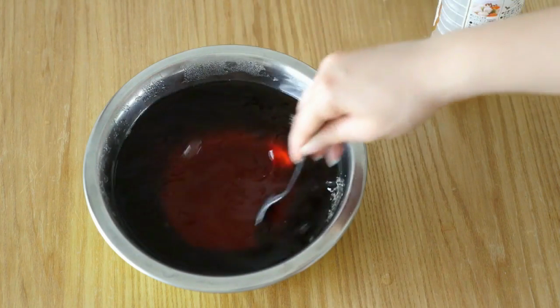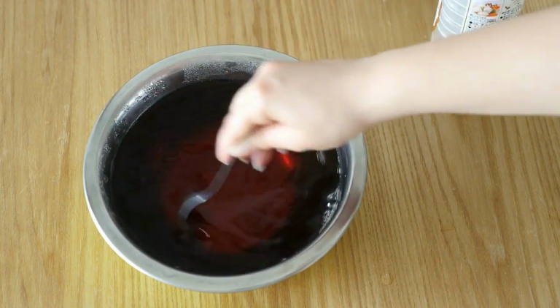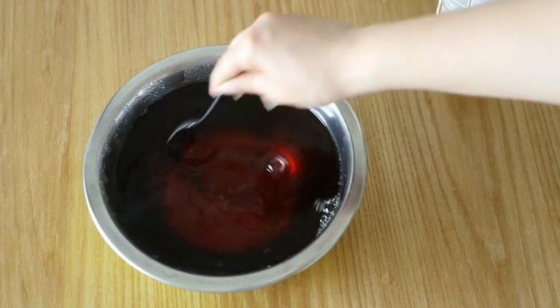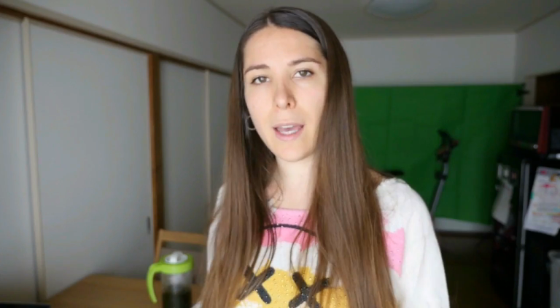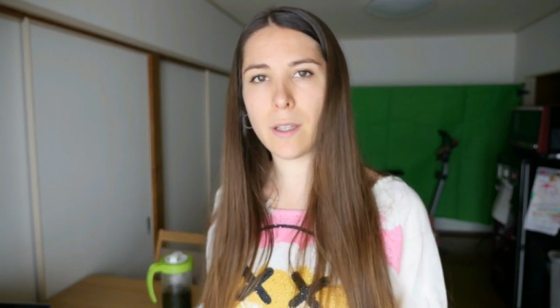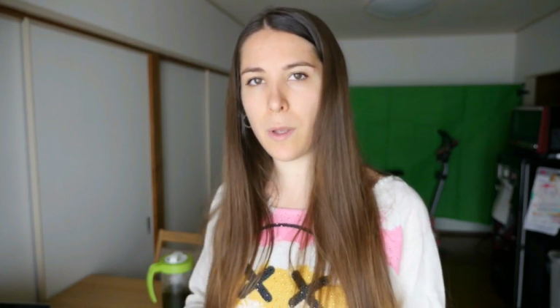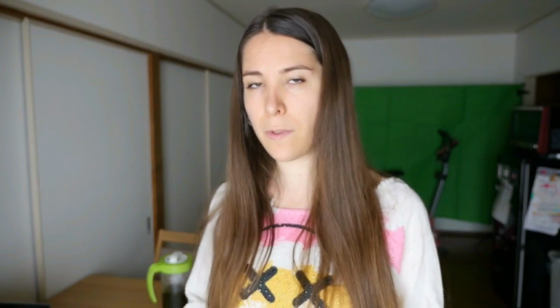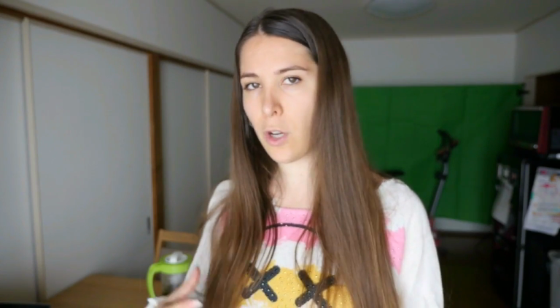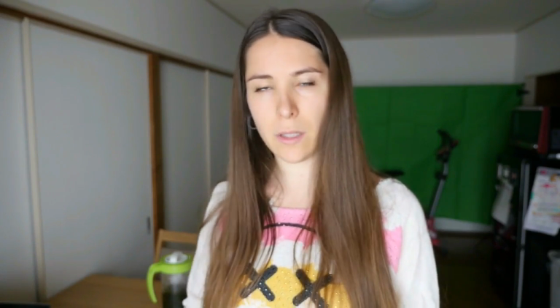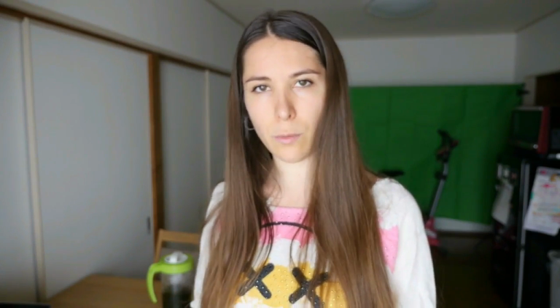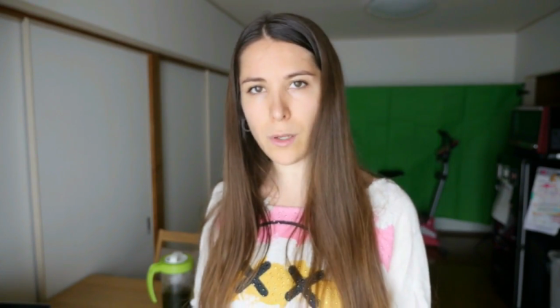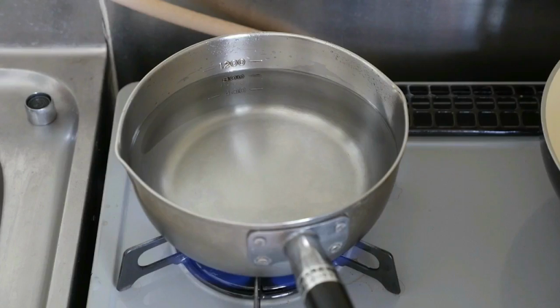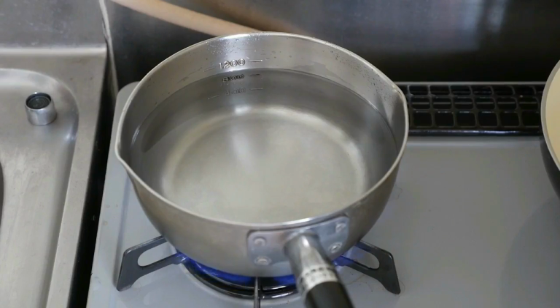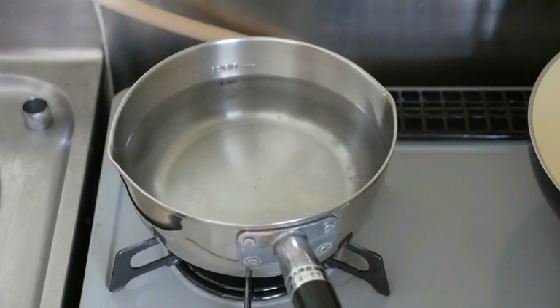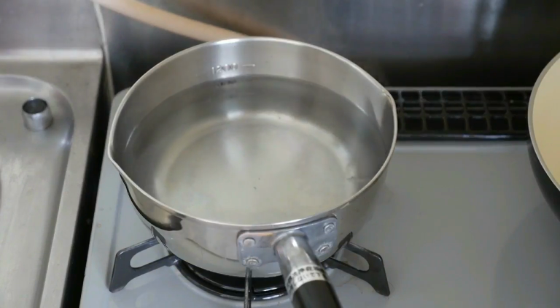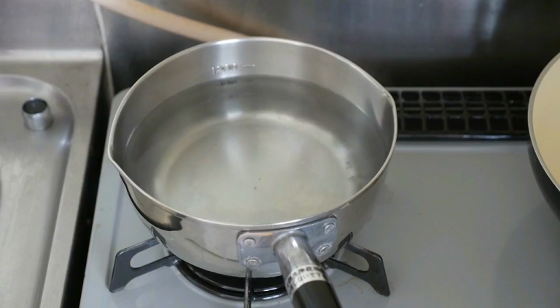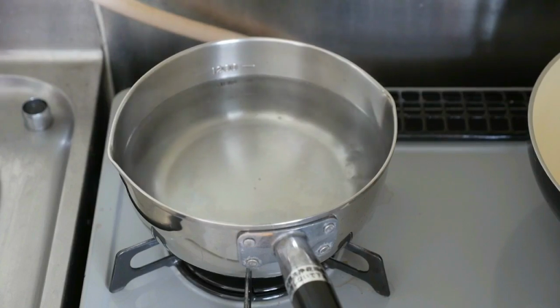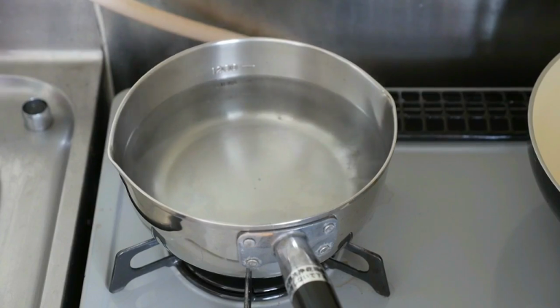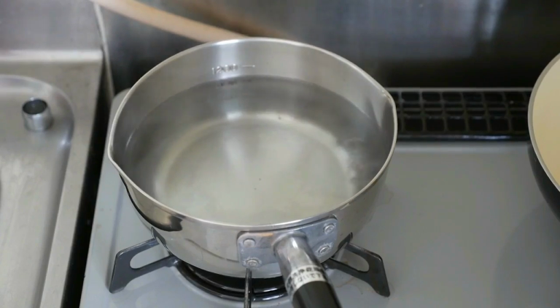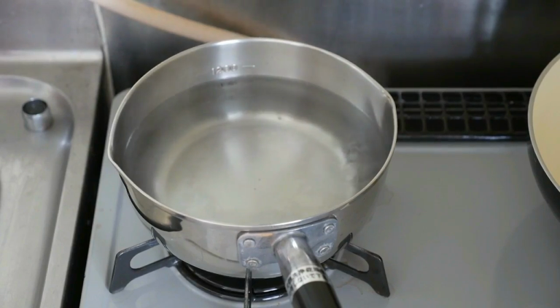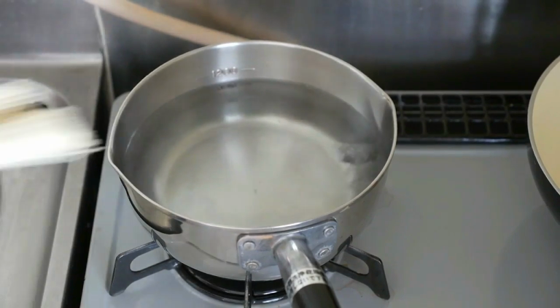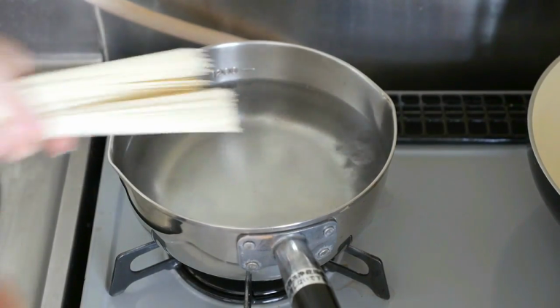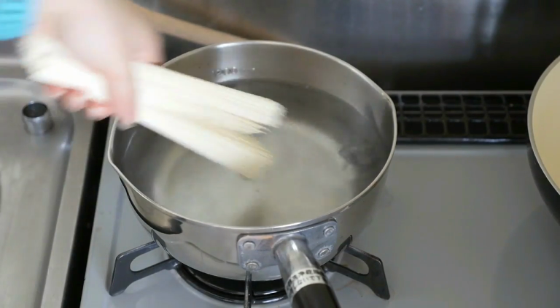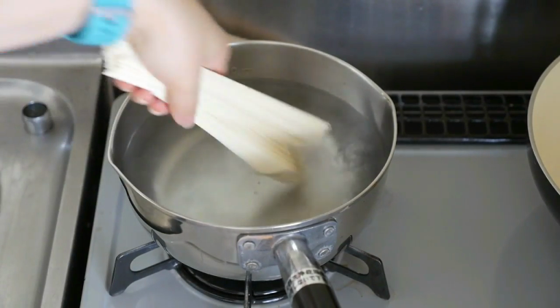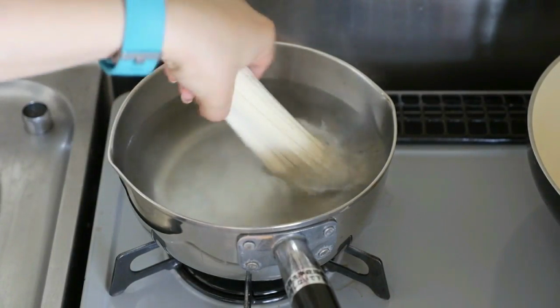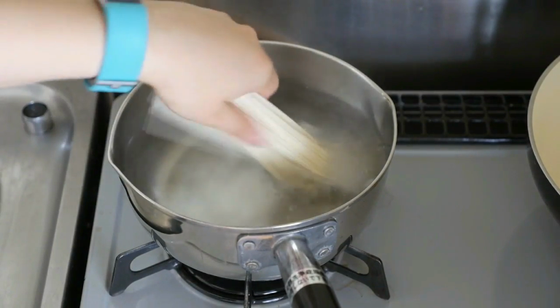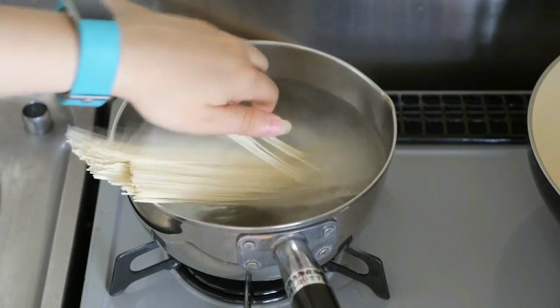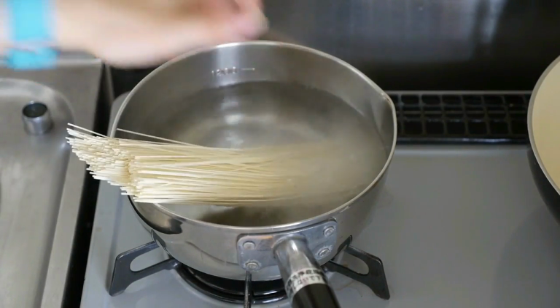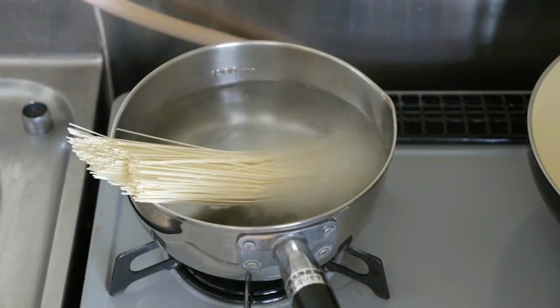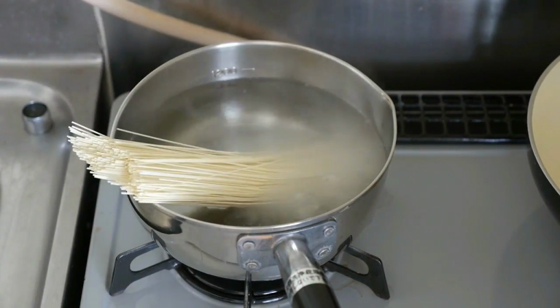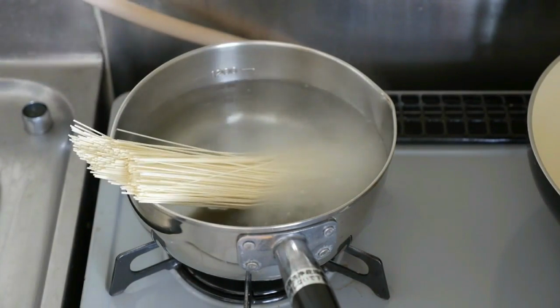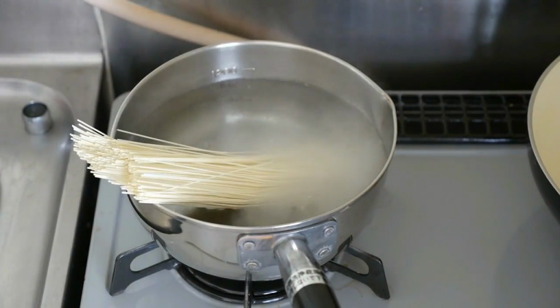You can have it with Japanese noodles such as somen. So now we're going to make somen and I will show you what it looks like.